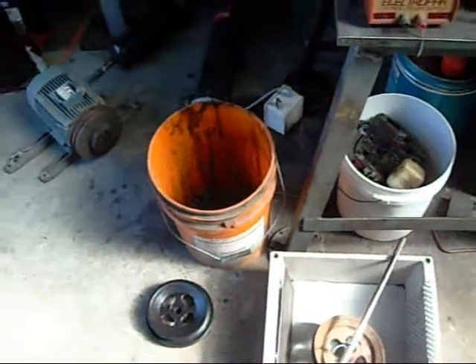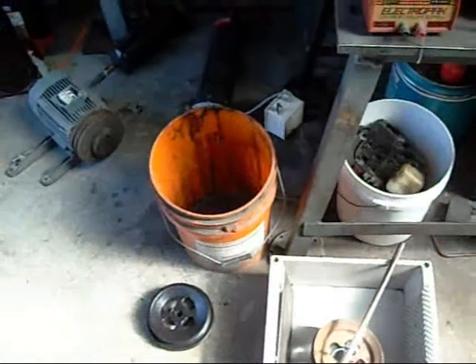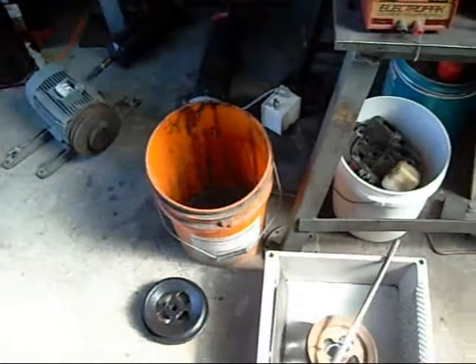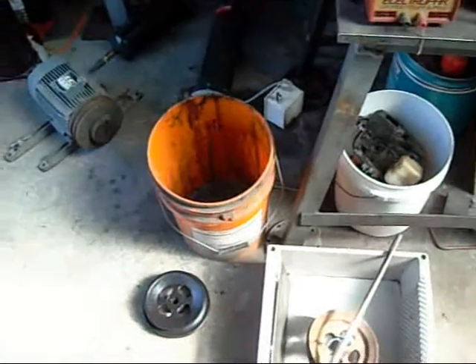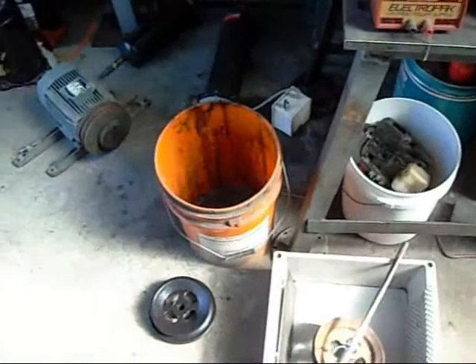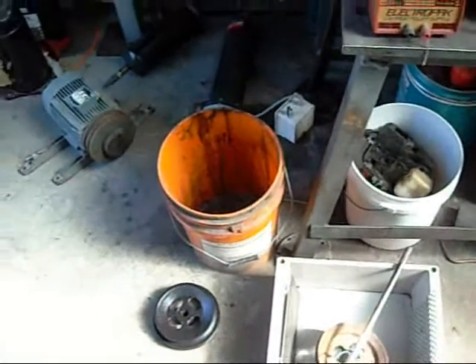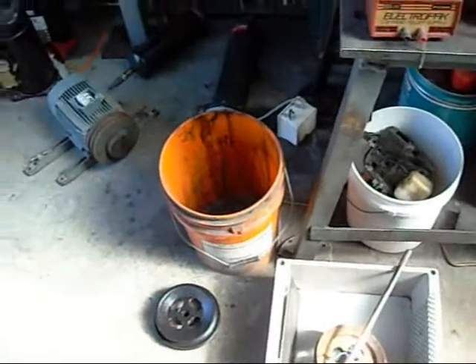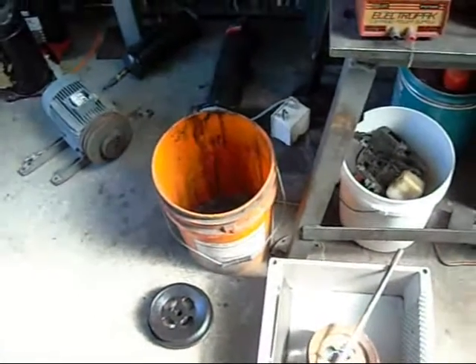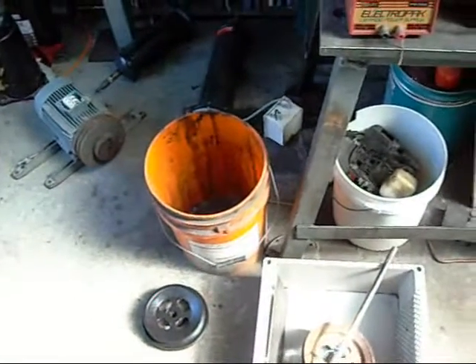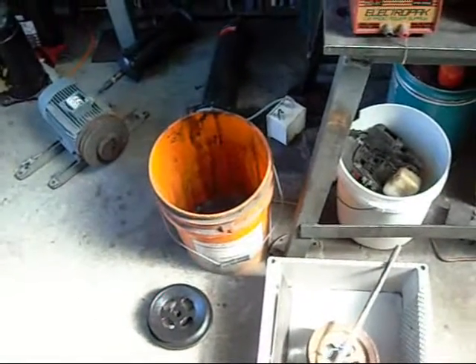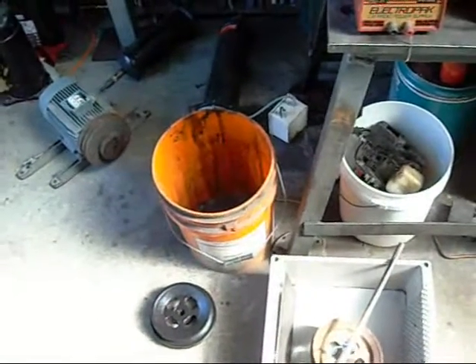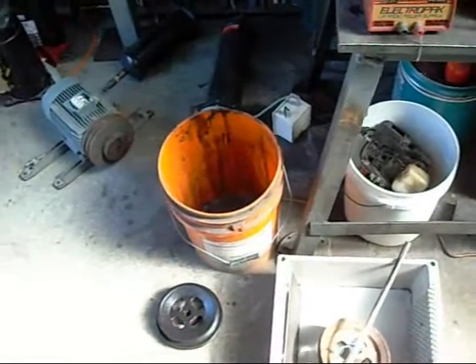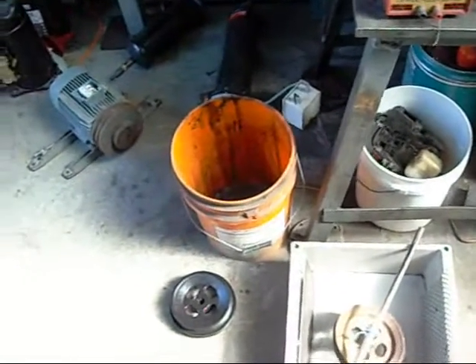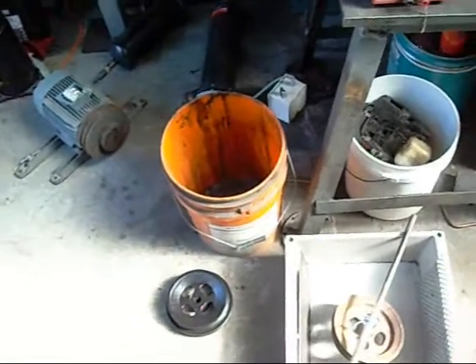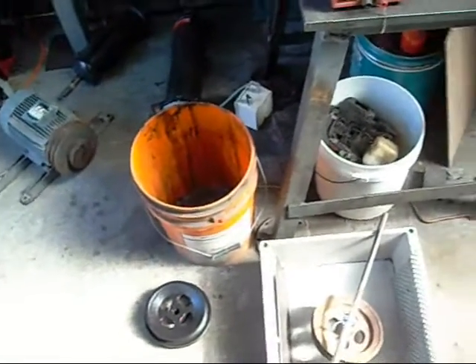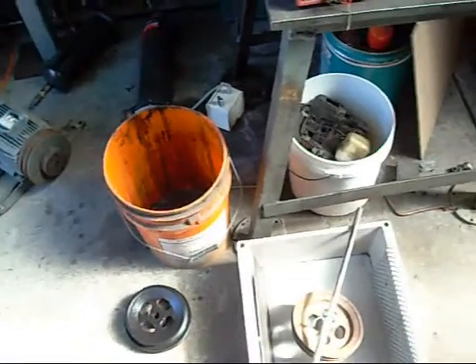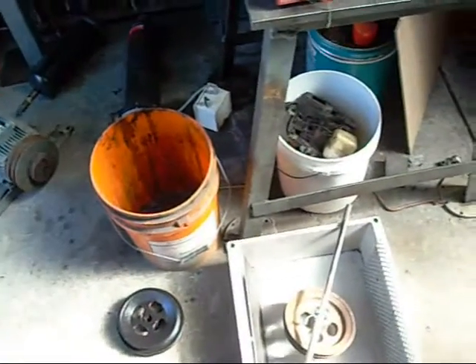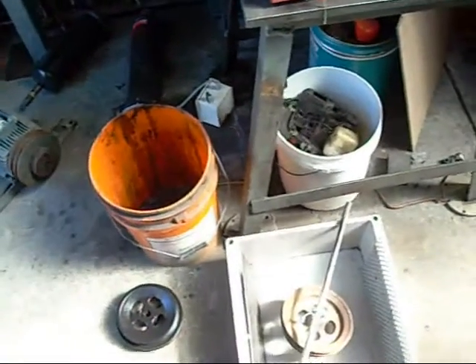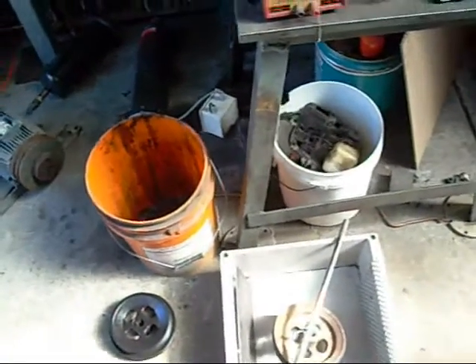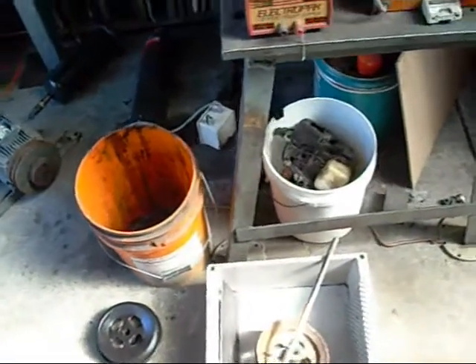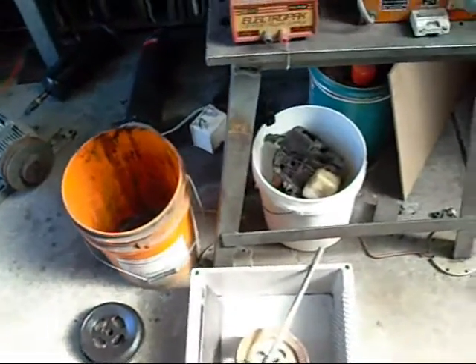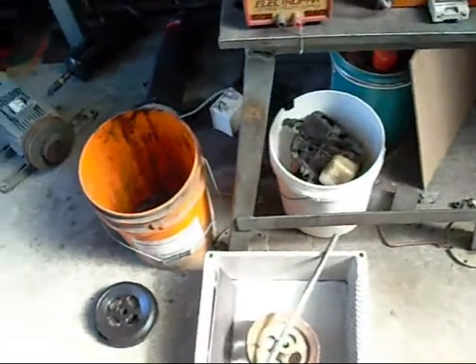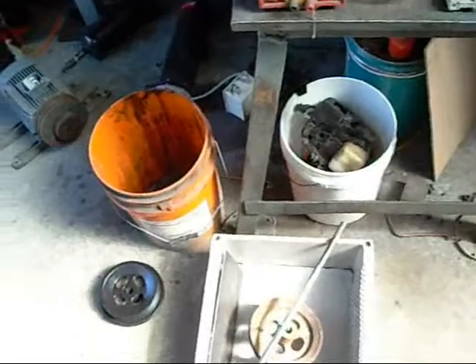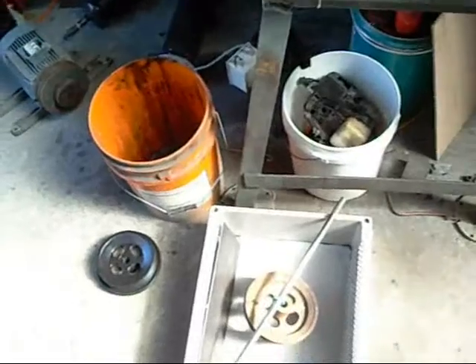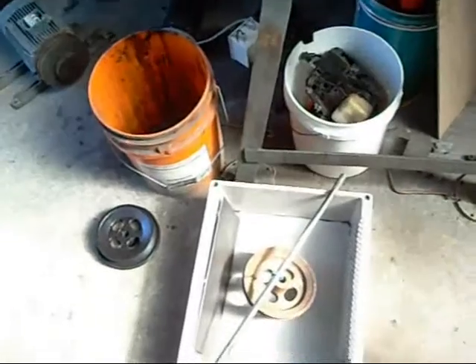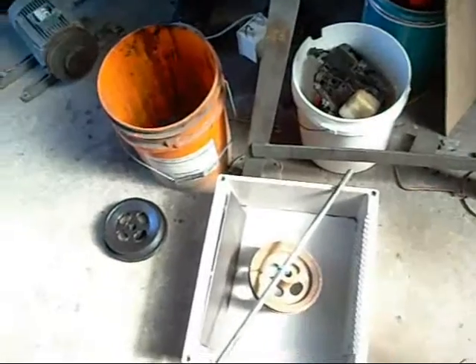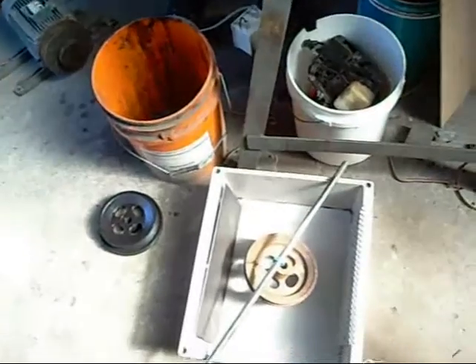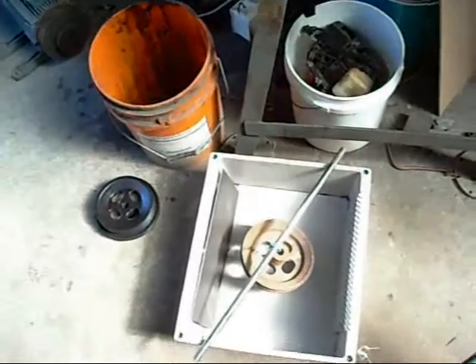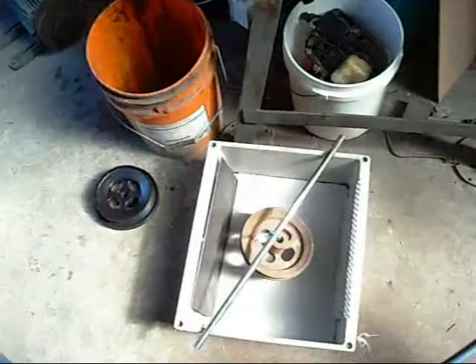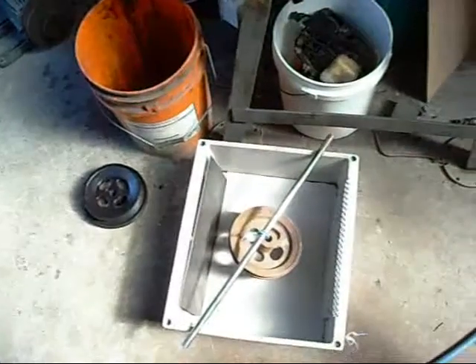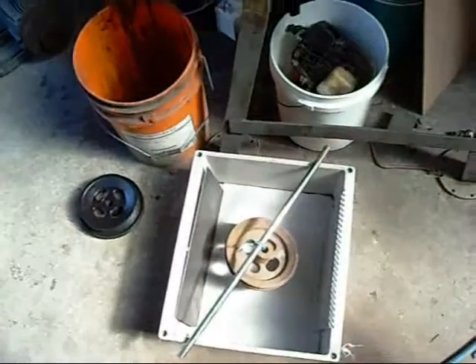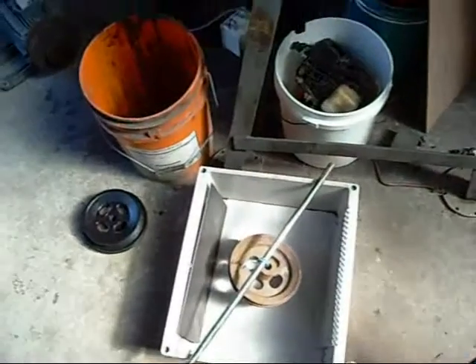G'day folks. I just thought I'd do a little video to show some of you a basic electrolysis tank that you can build at home.